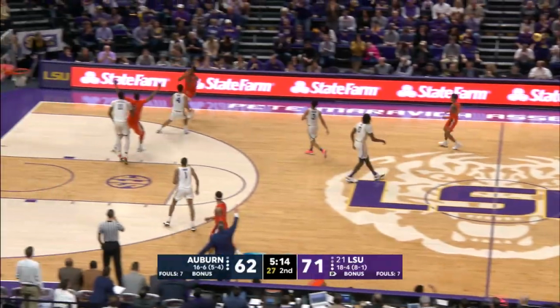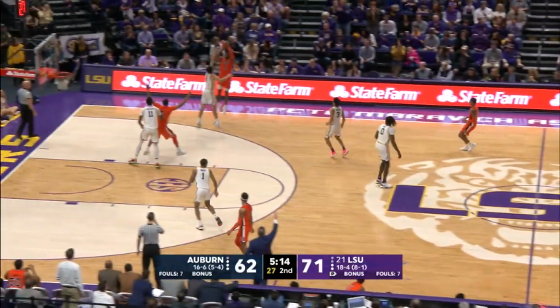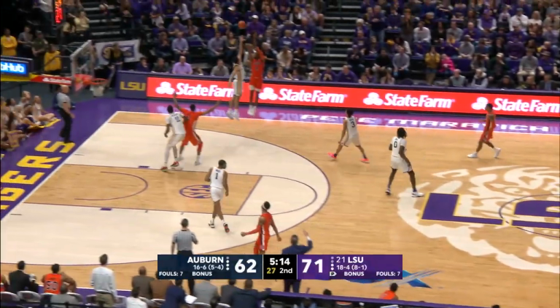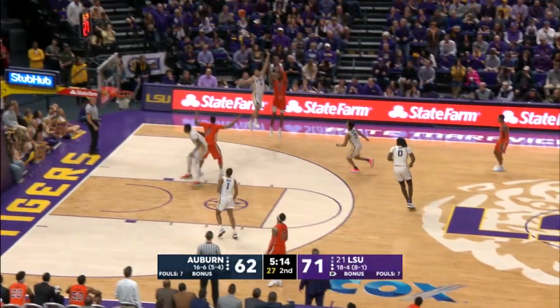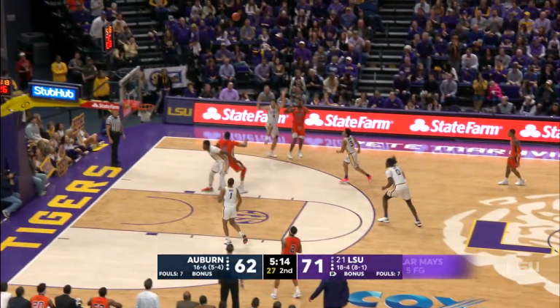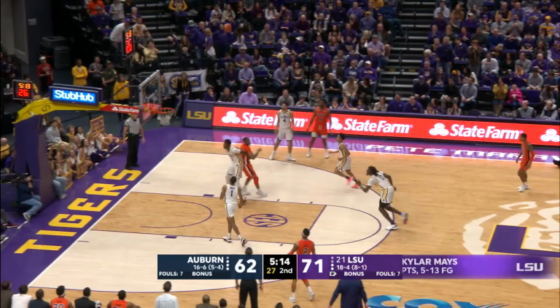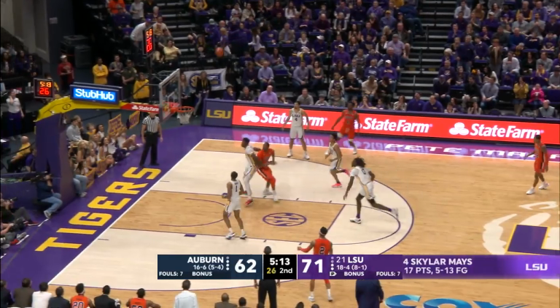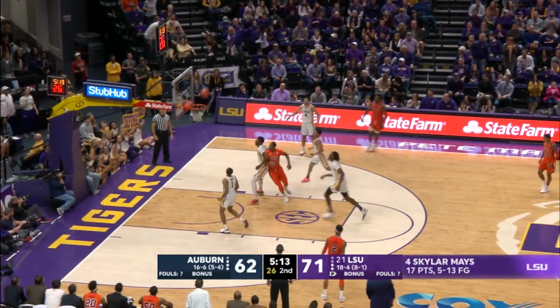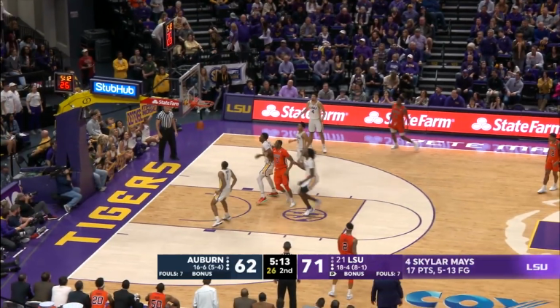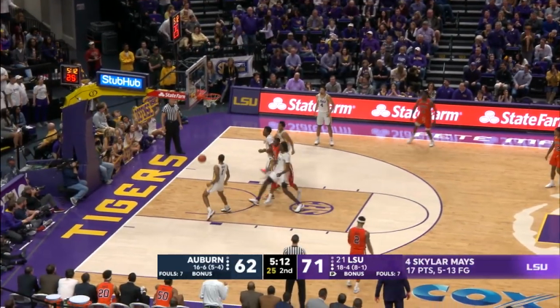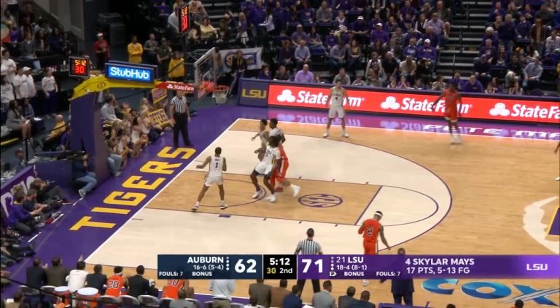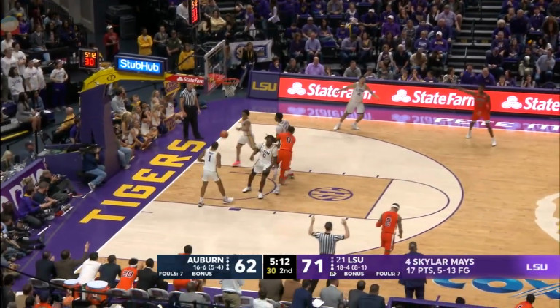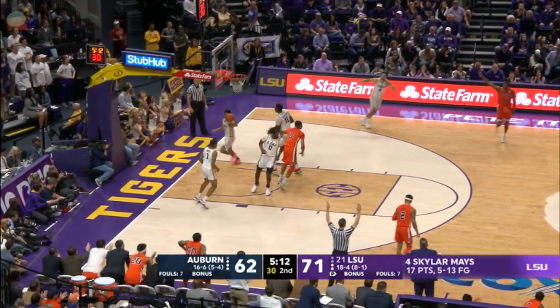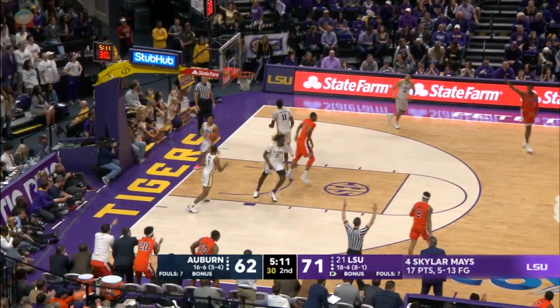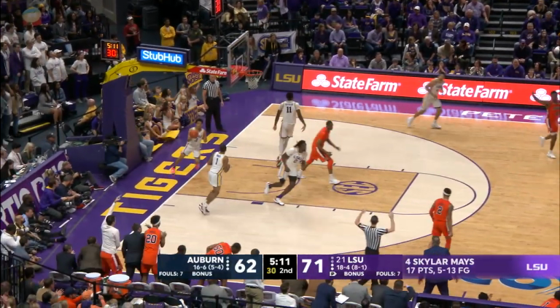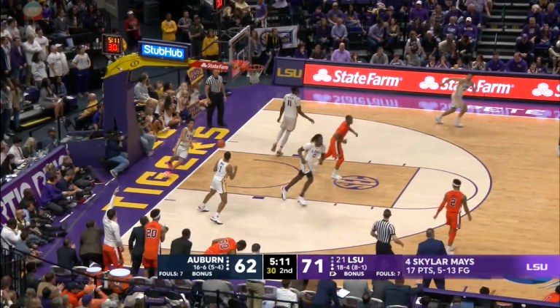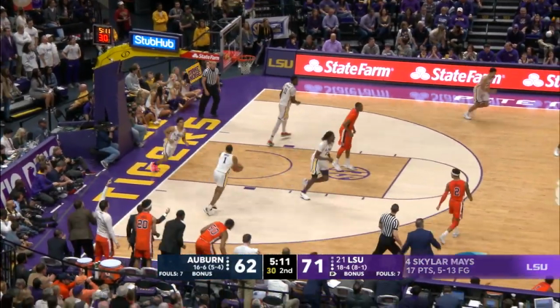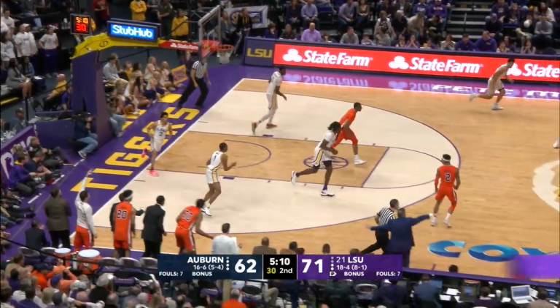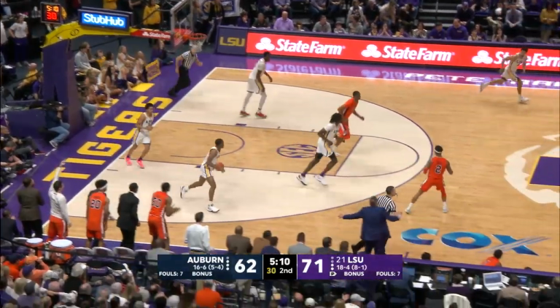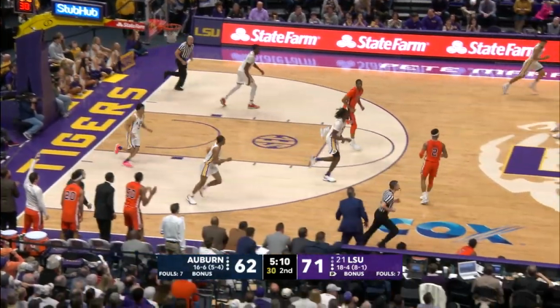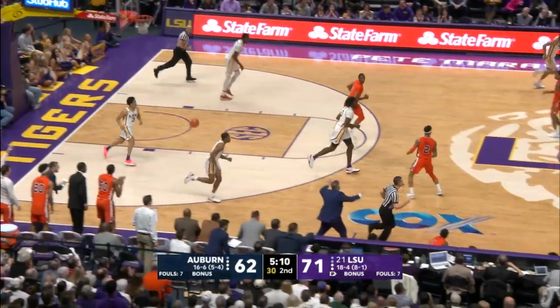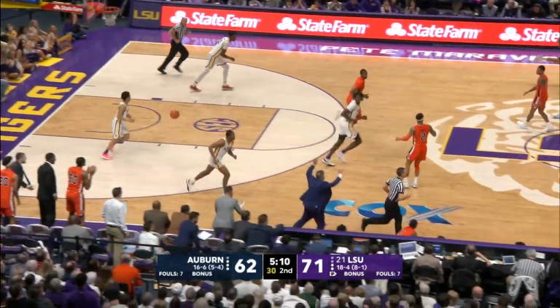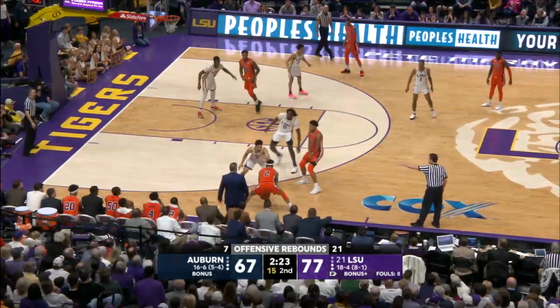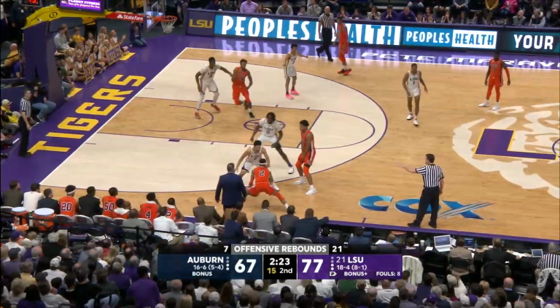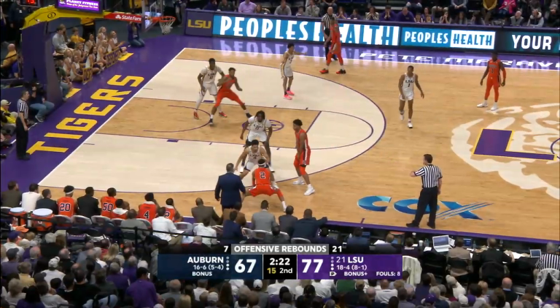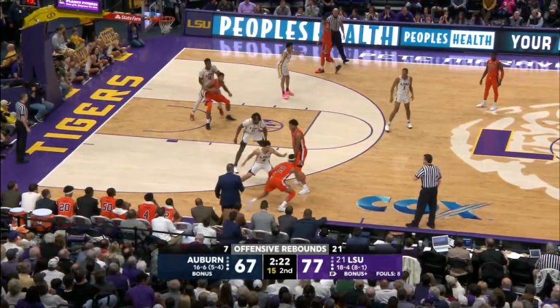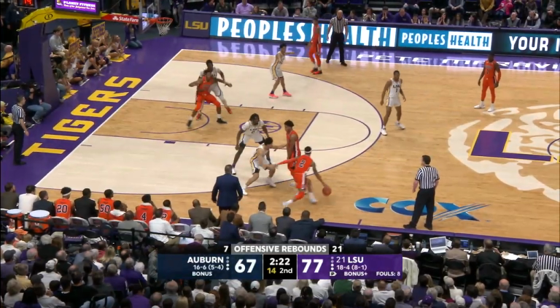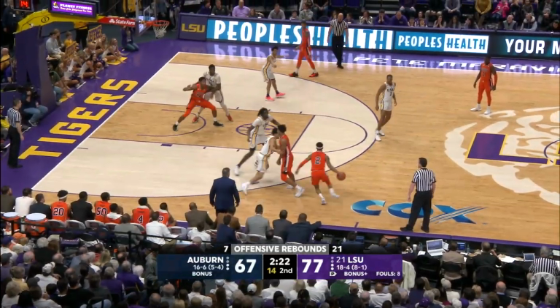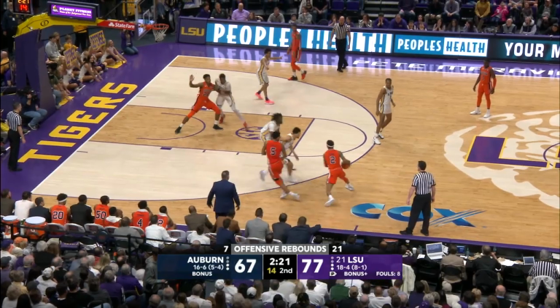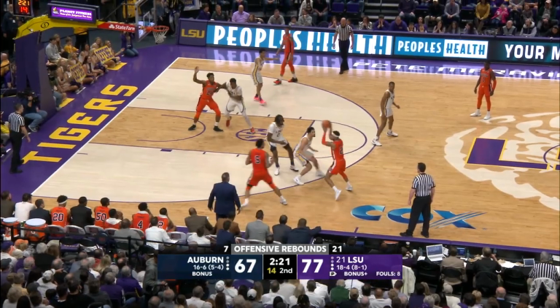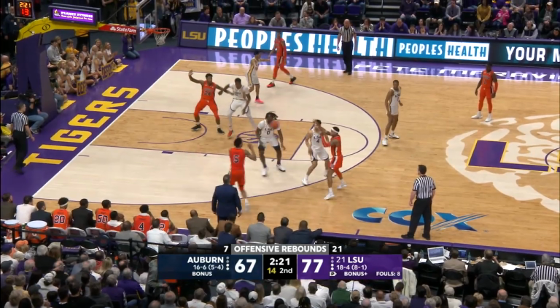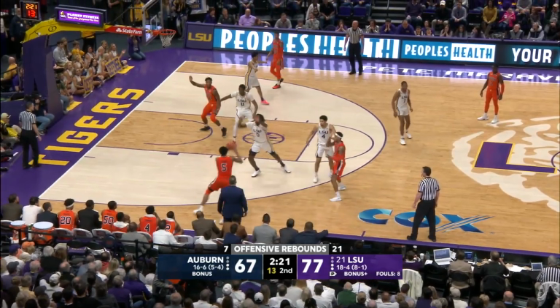Dunbar — quick three at the other end for Auburn. Good for Malik. Now they've got him scored — ten-point LSU lead, 77-67.